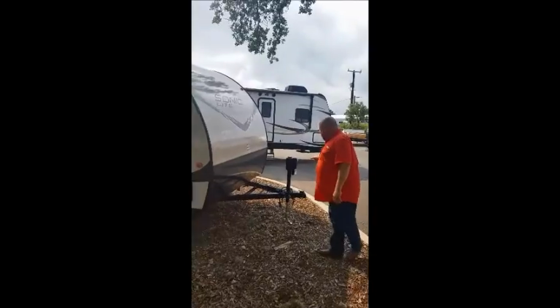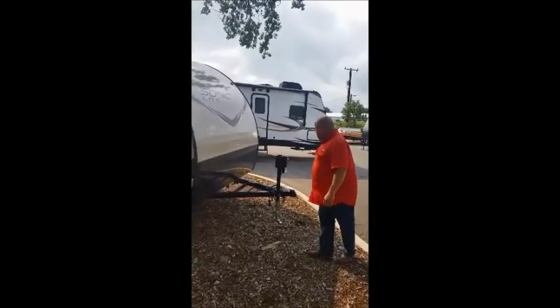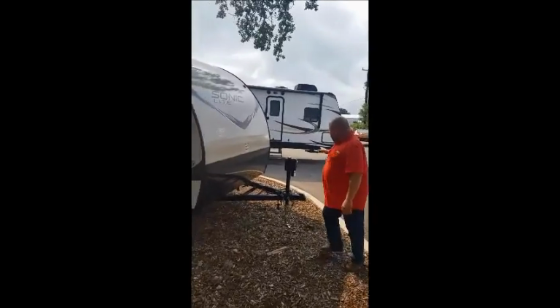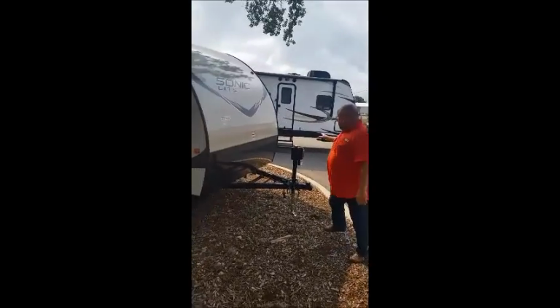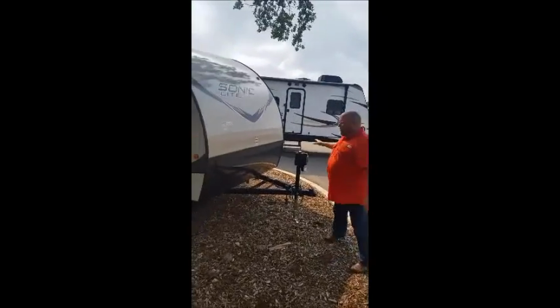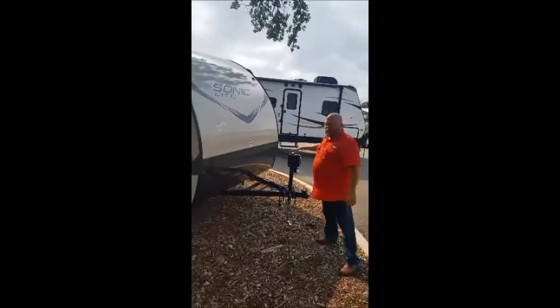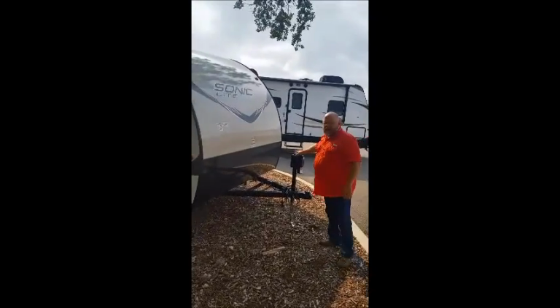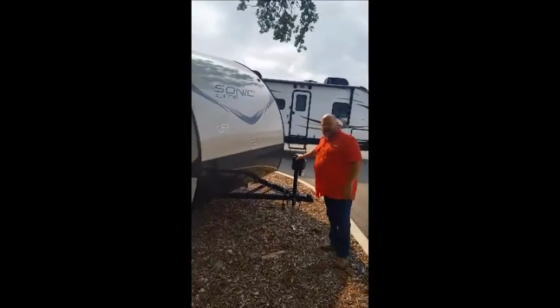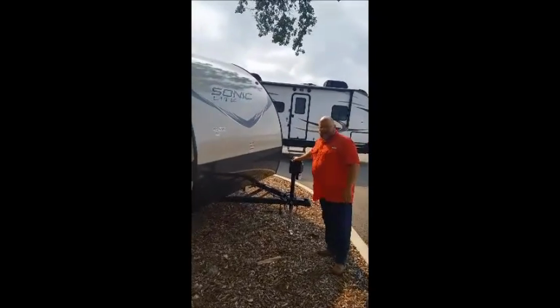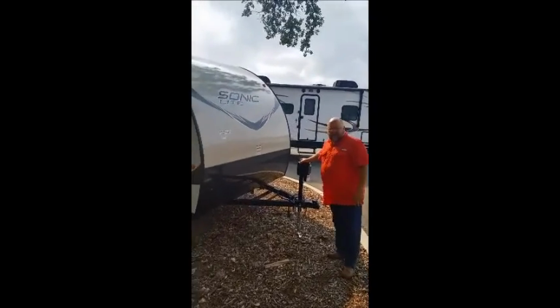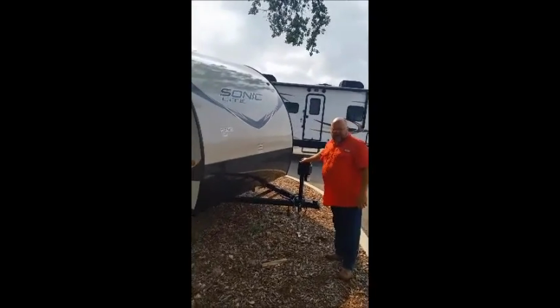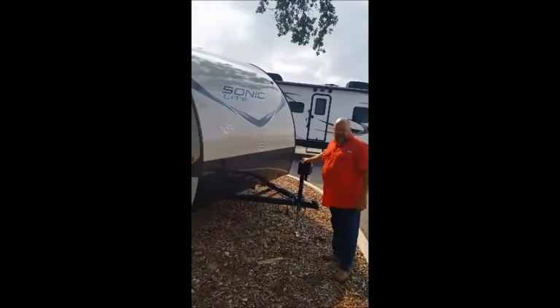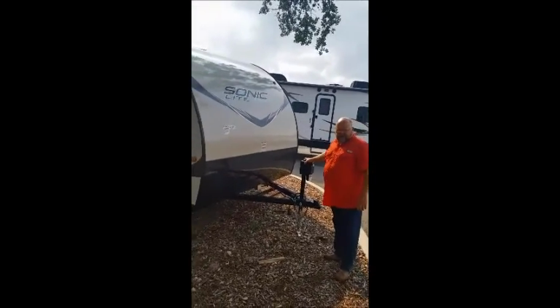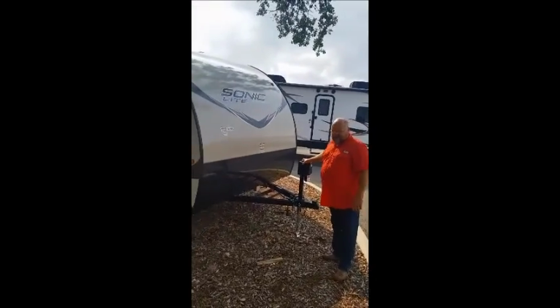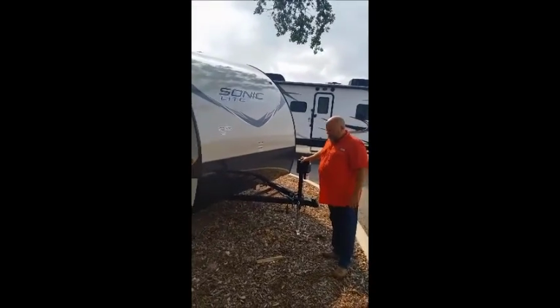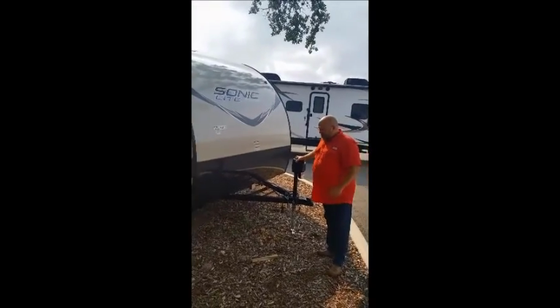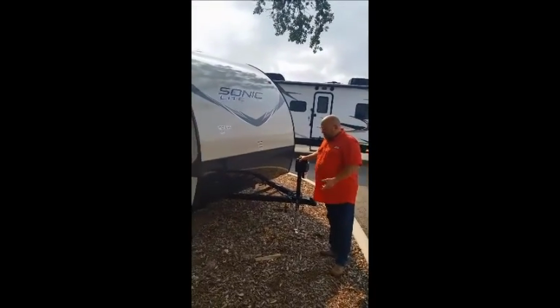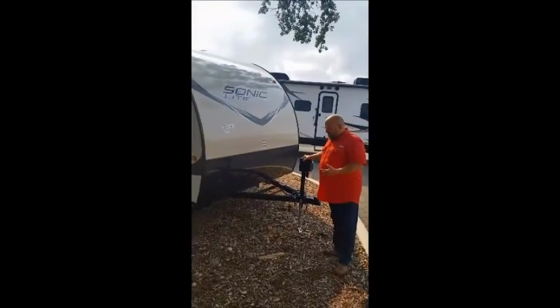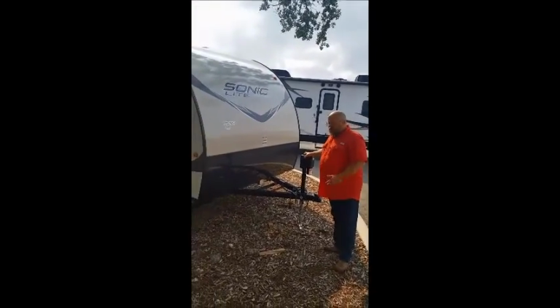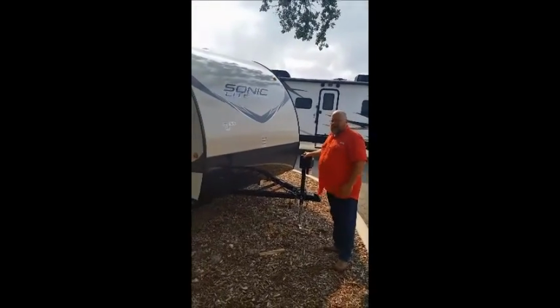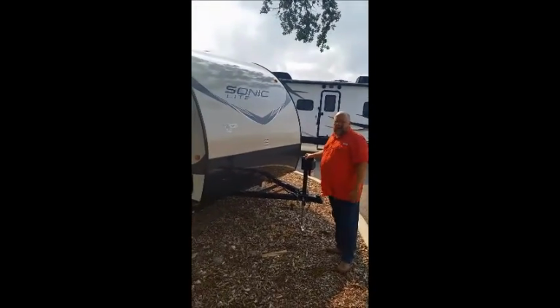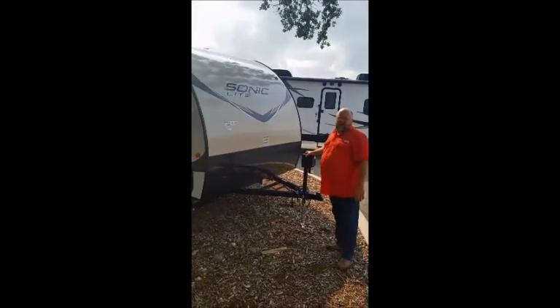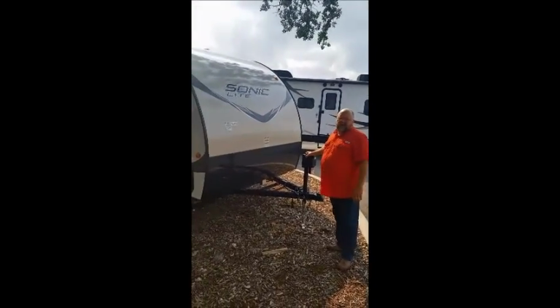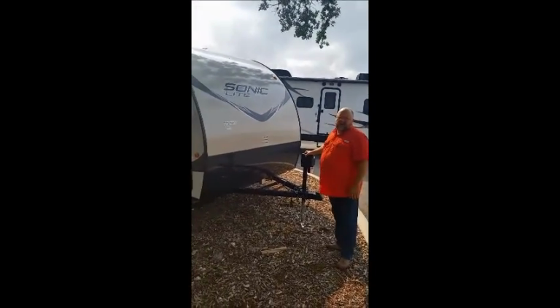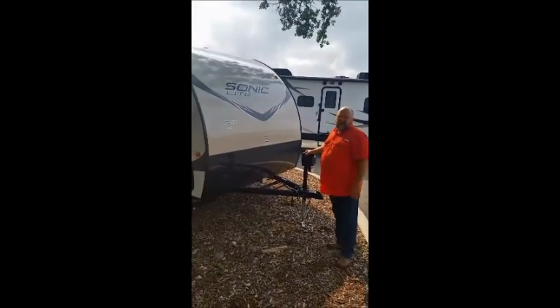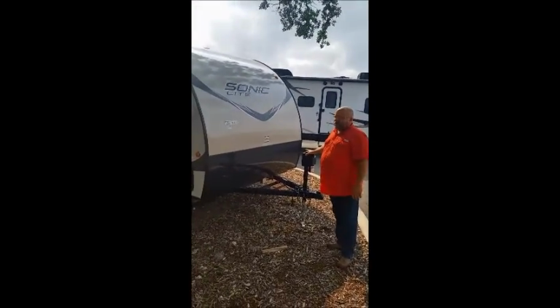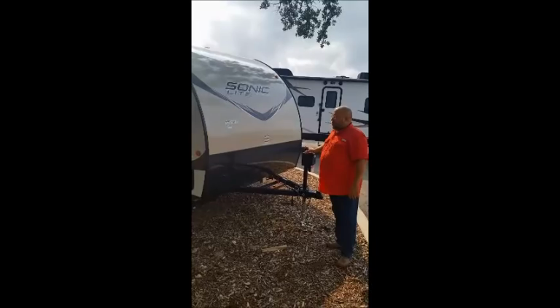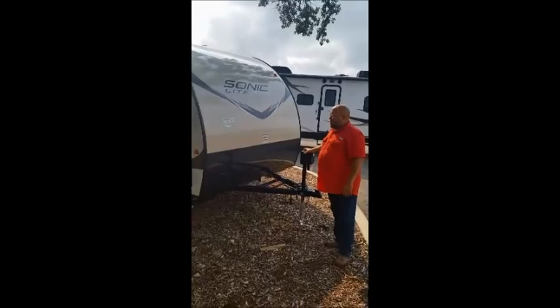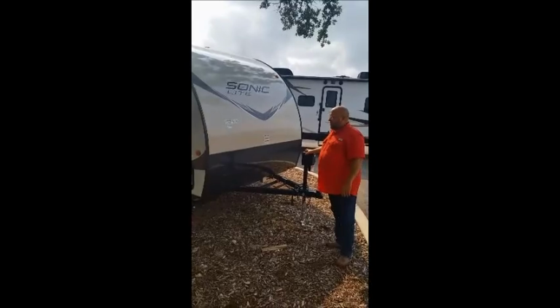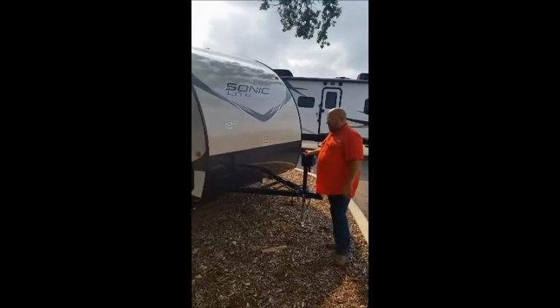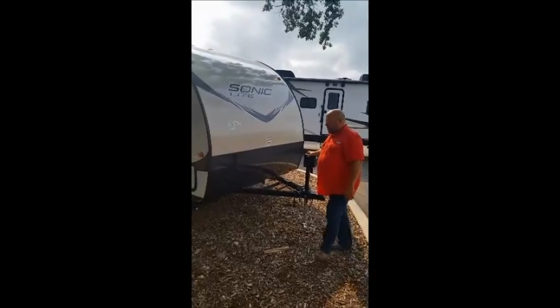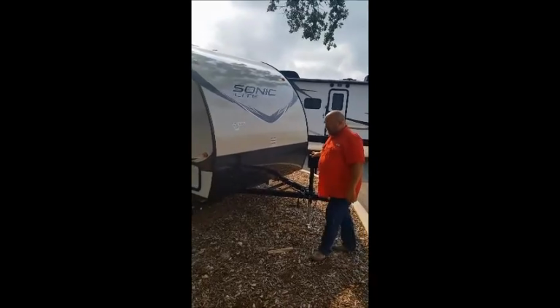It's got a 3,500 pound rated power tongue jack, so it'll get on and off of your tow vehicle very easily.